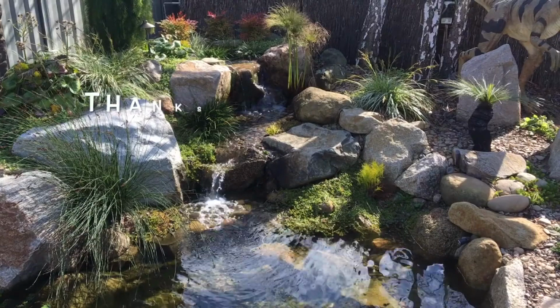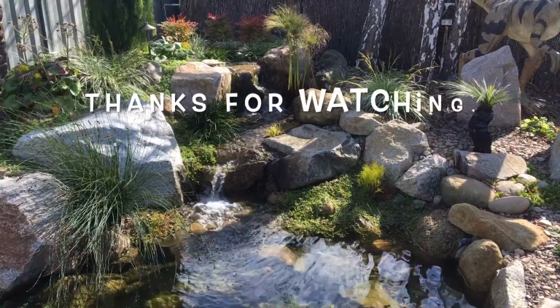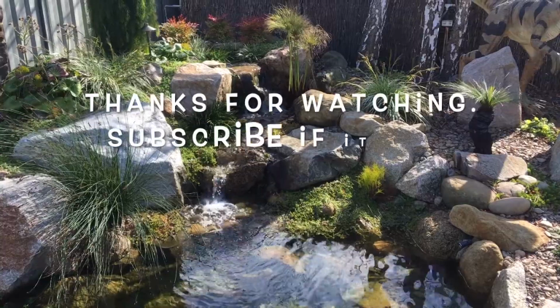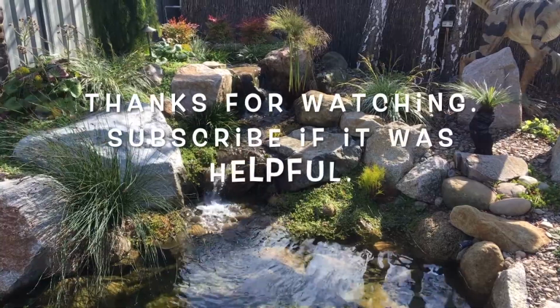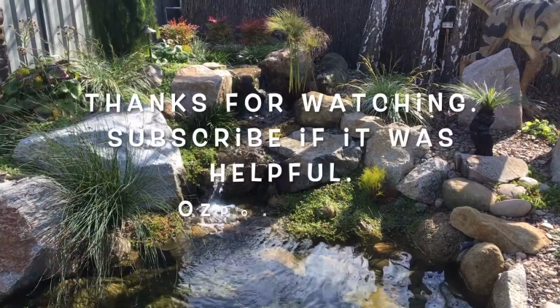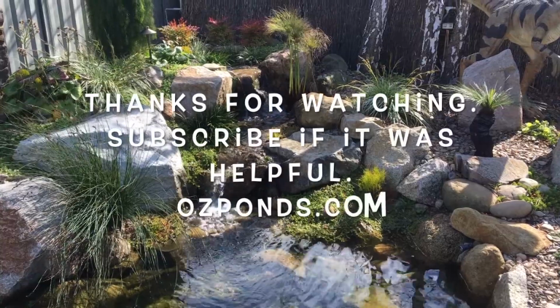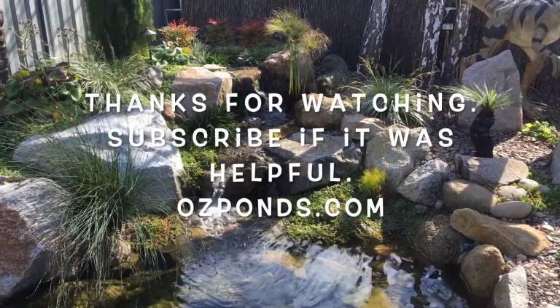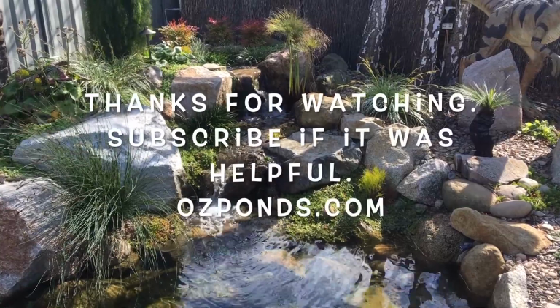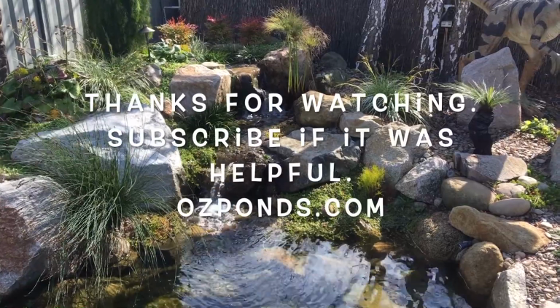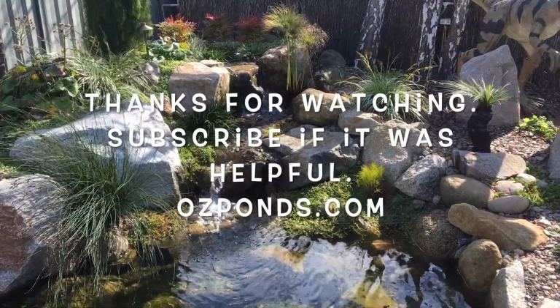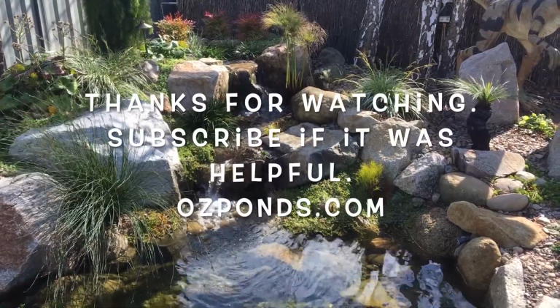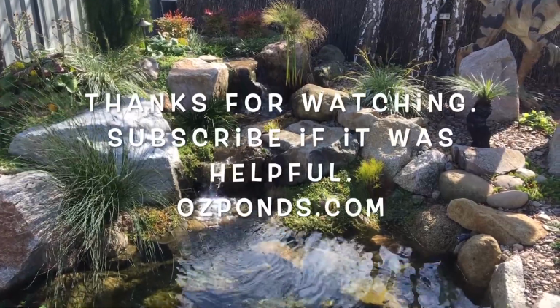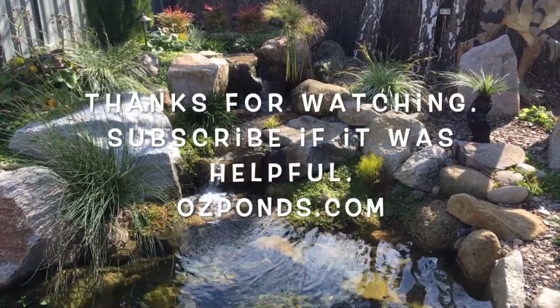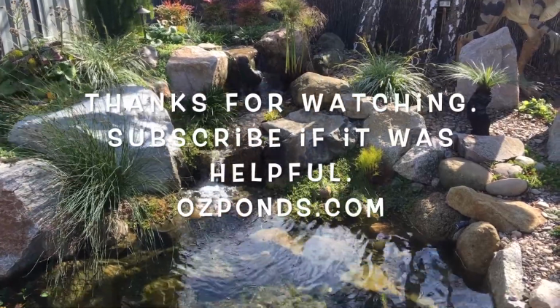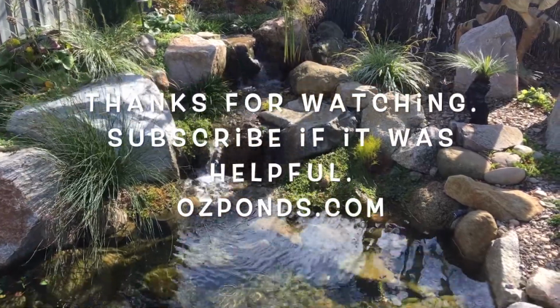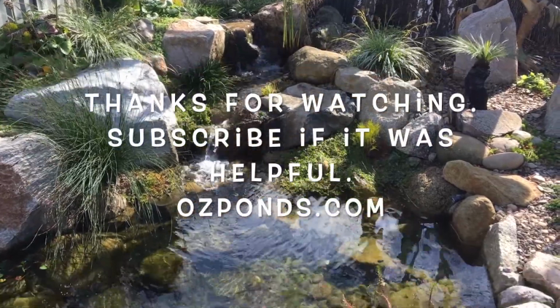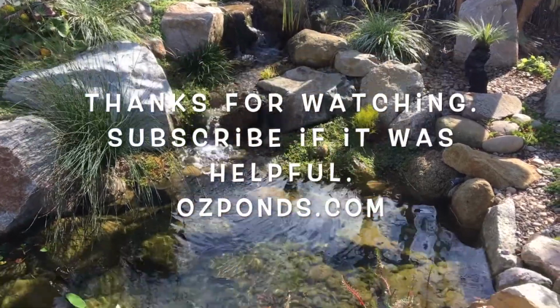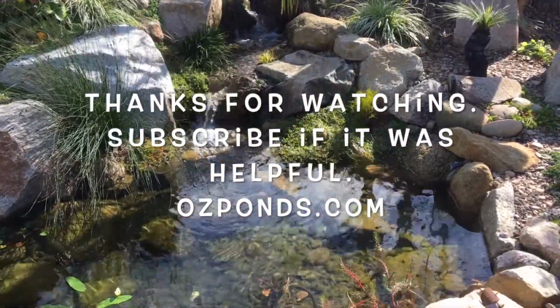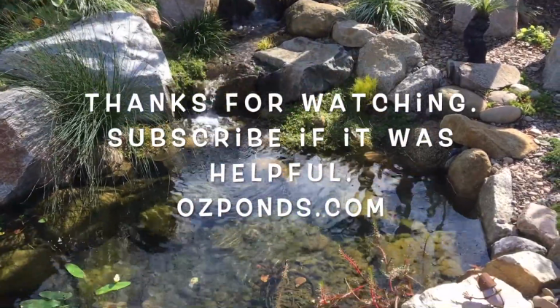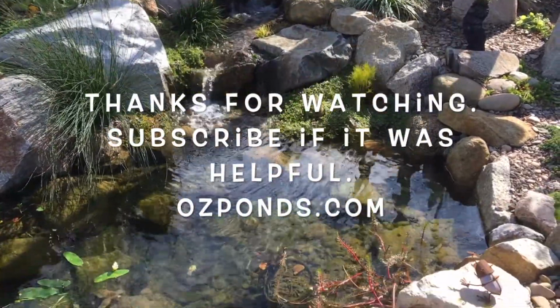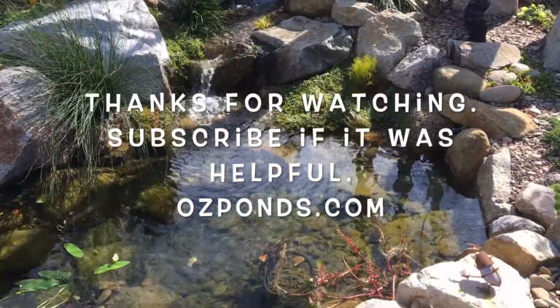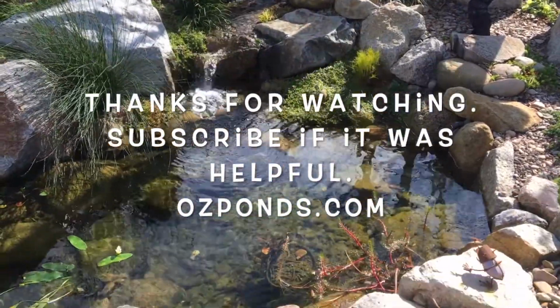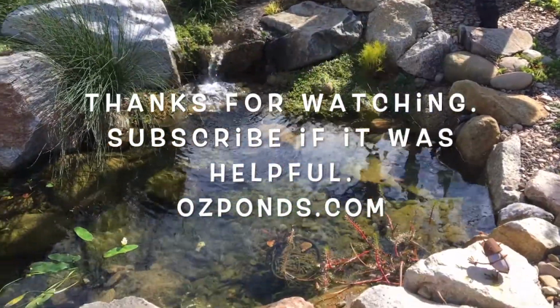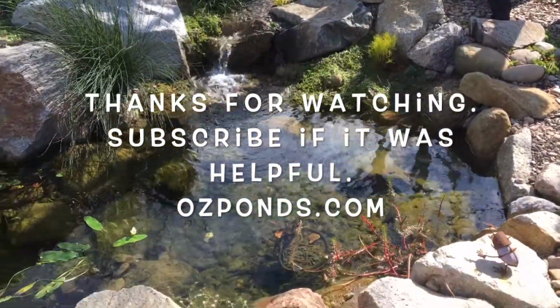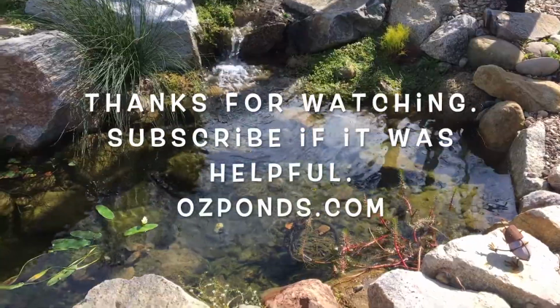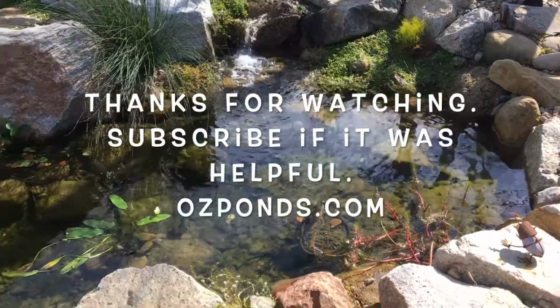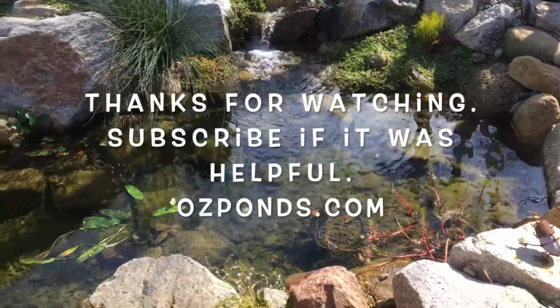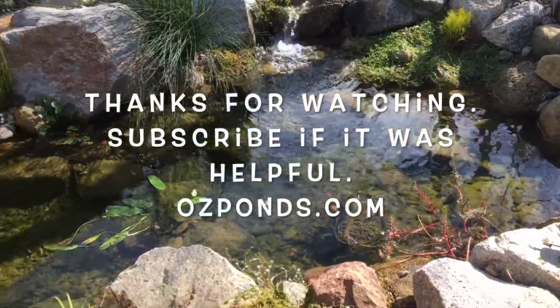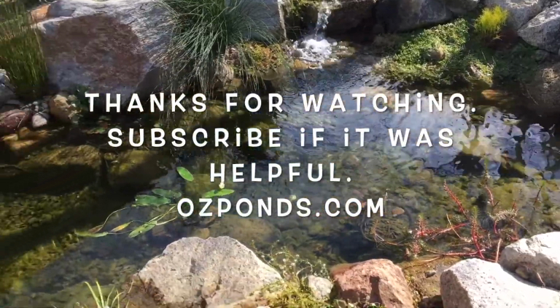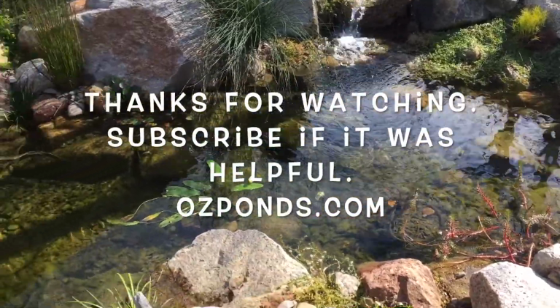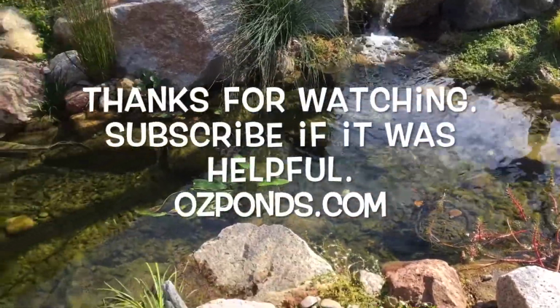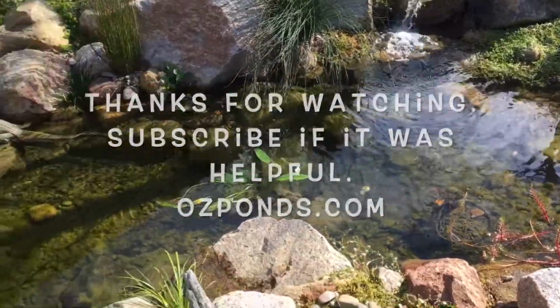Hopefully this has been helpful. You can see it's really not difficult to keep your fish pond nice and healthy.